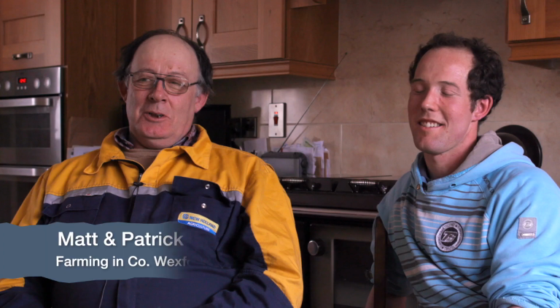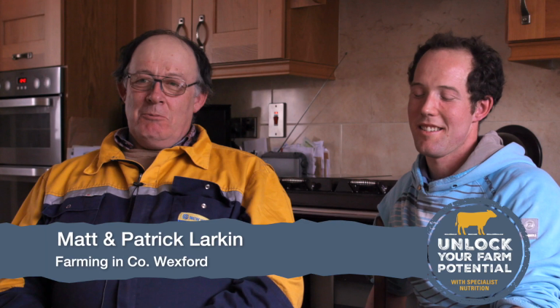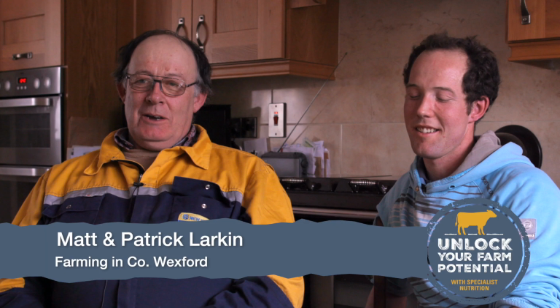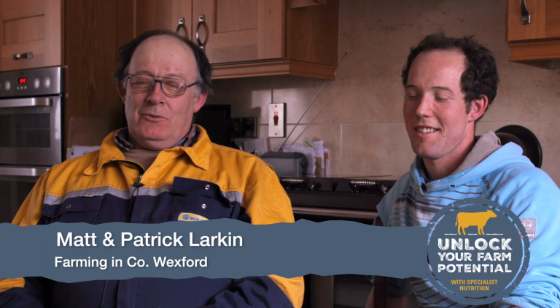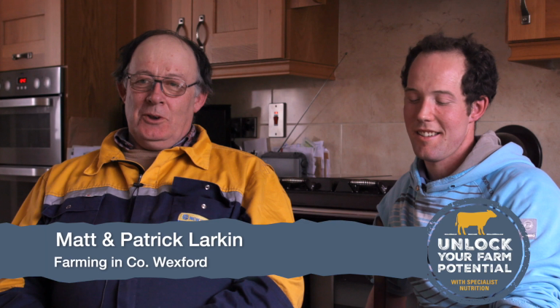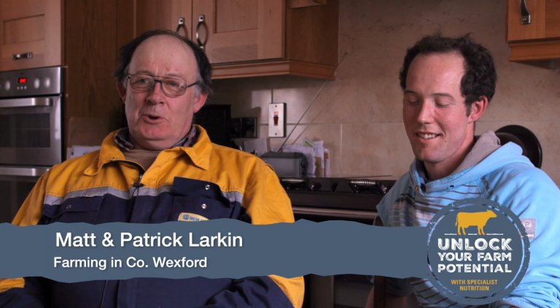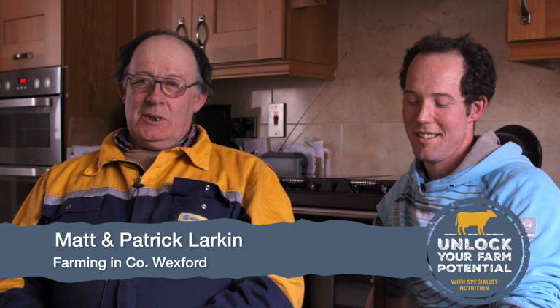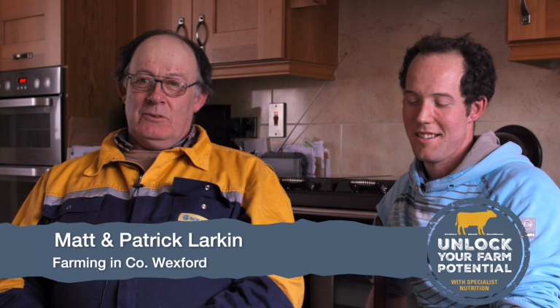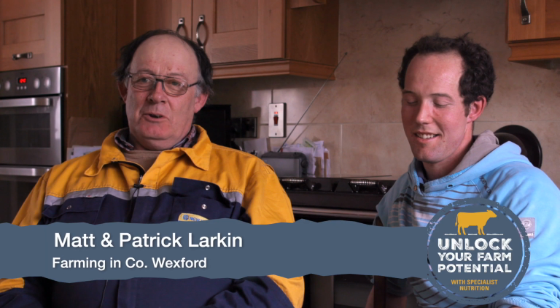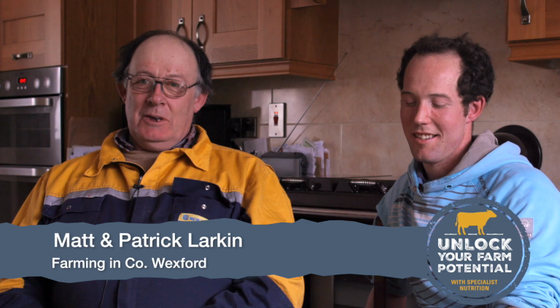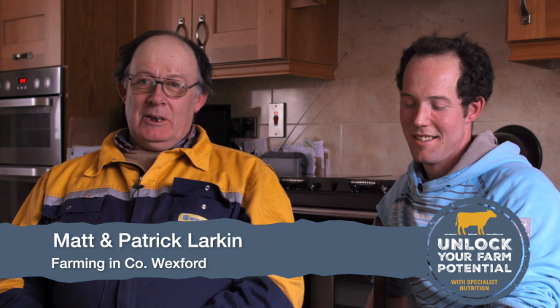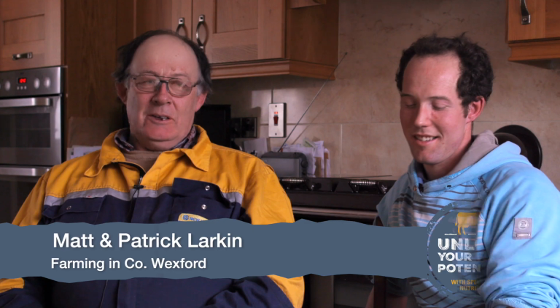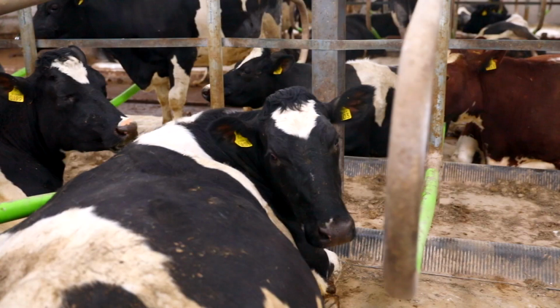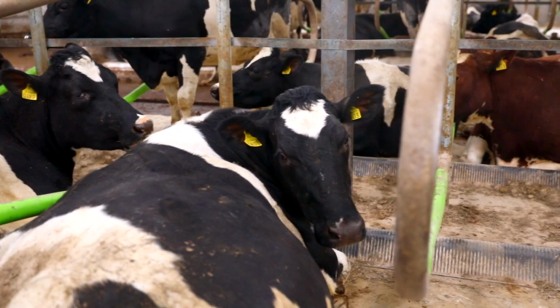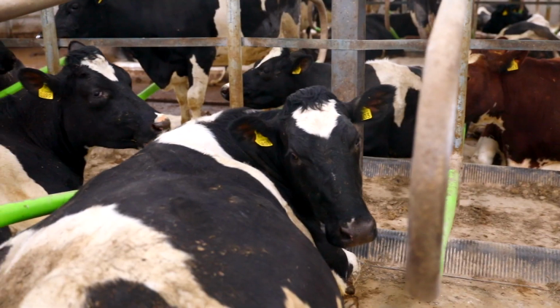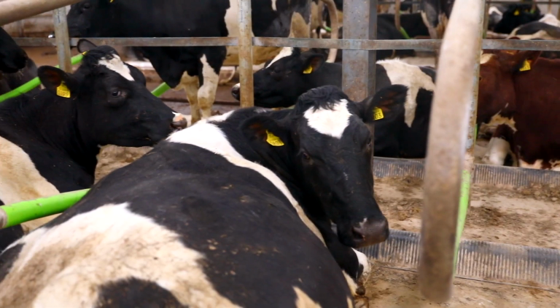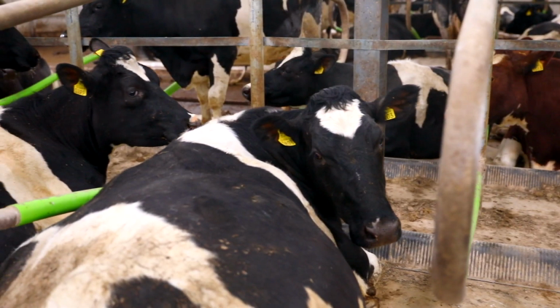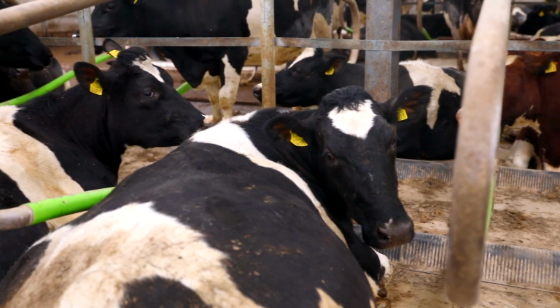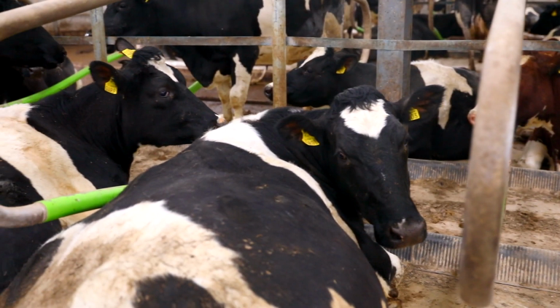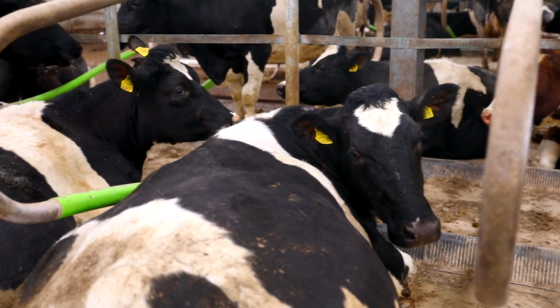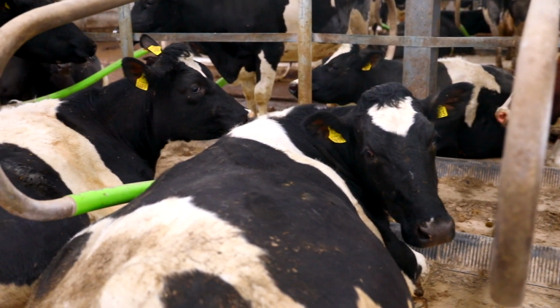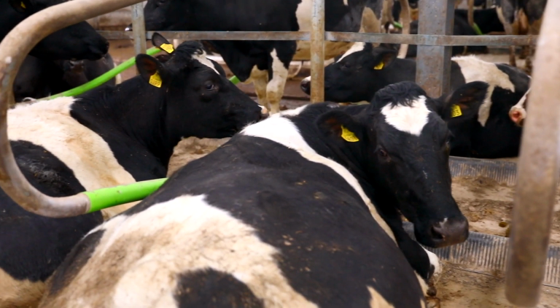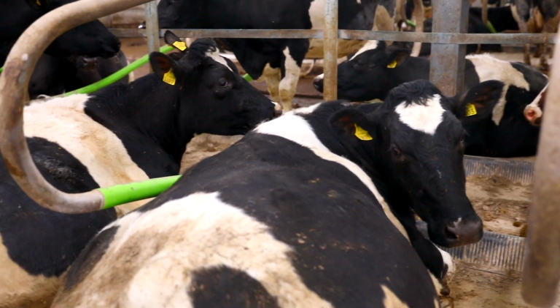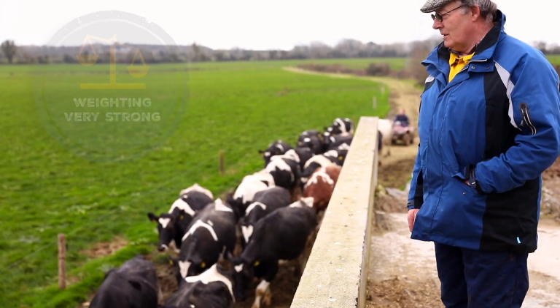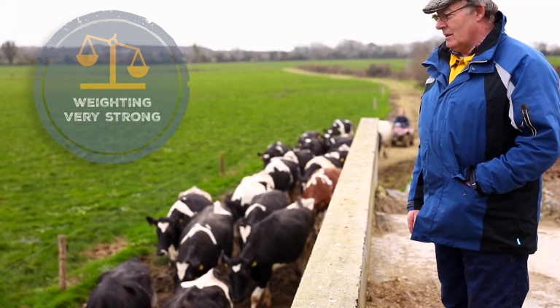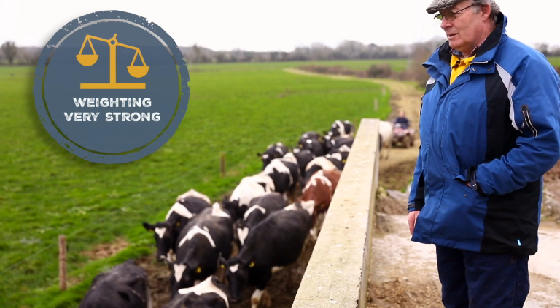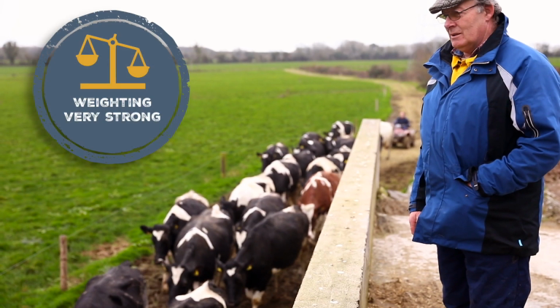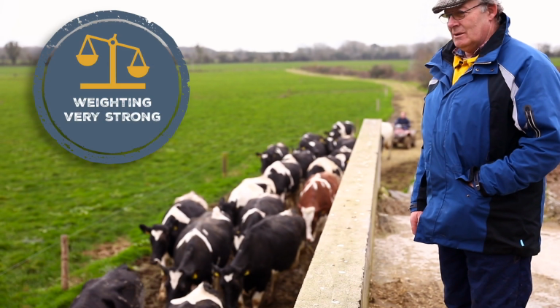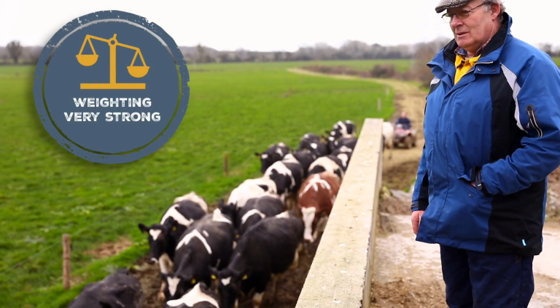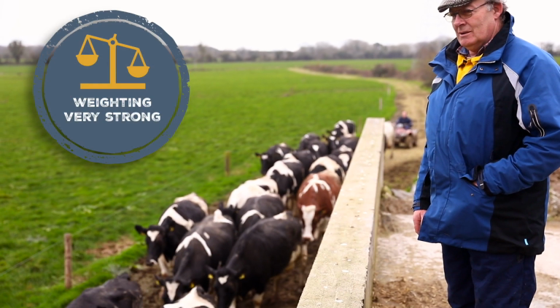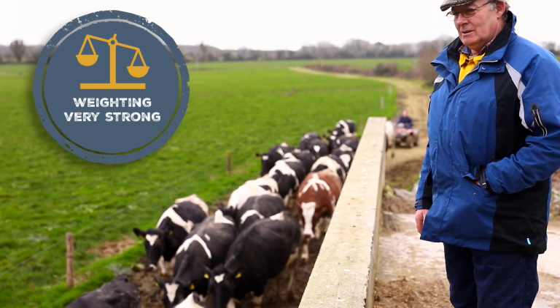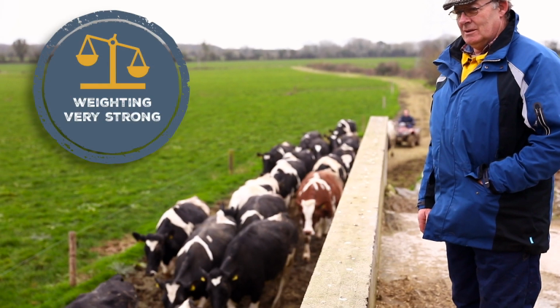I think we have the finest bunch of heifers that we ever had. We weighed them earlier on there and they were up more than we expected.